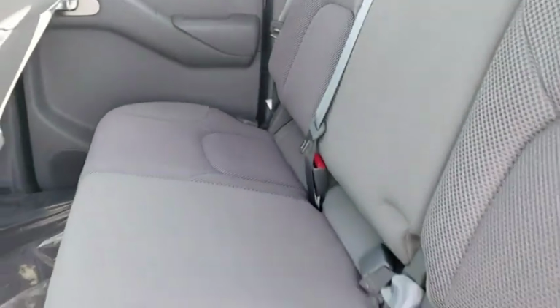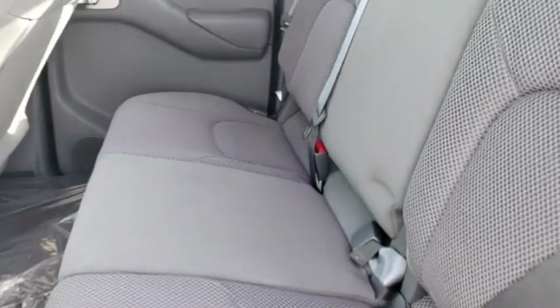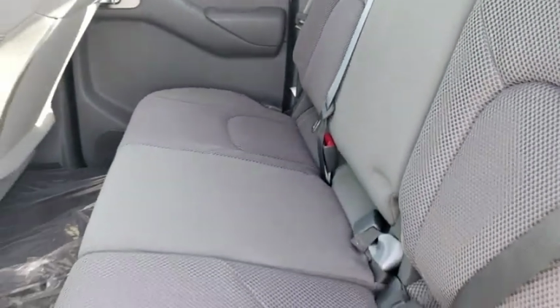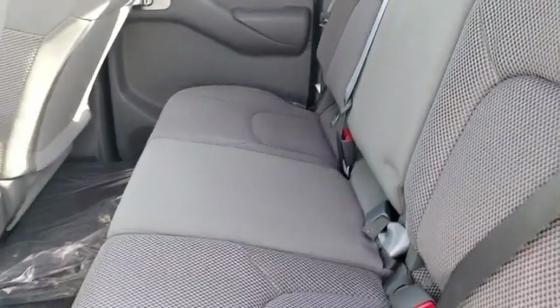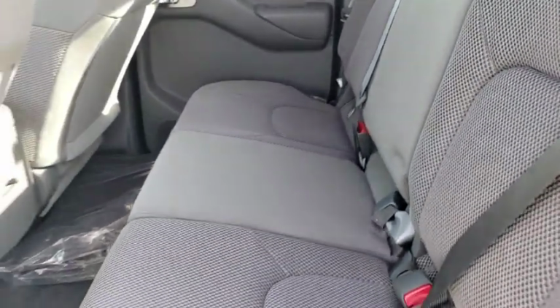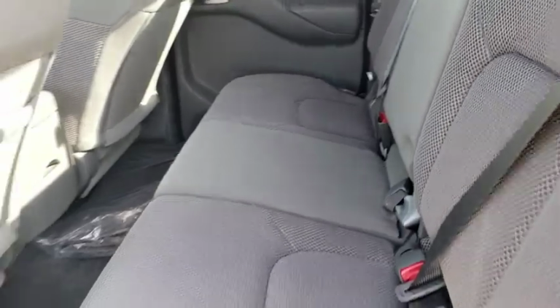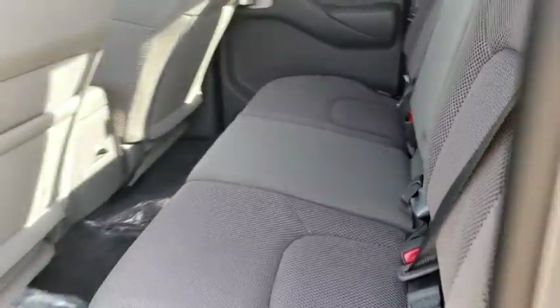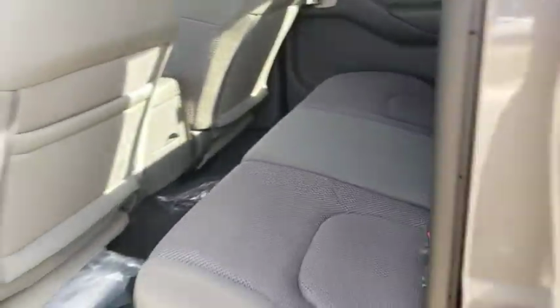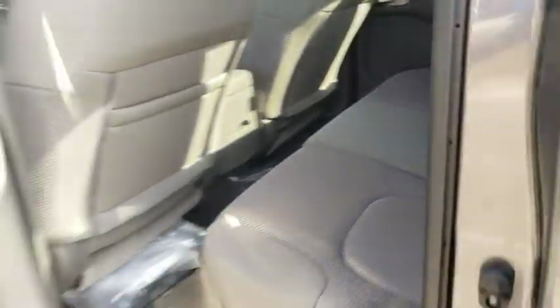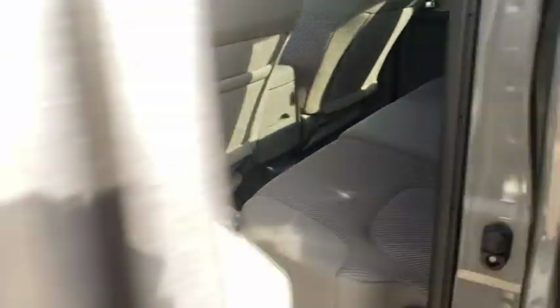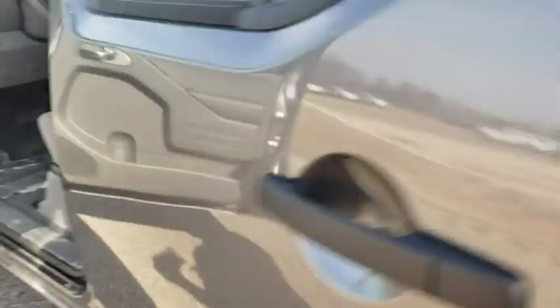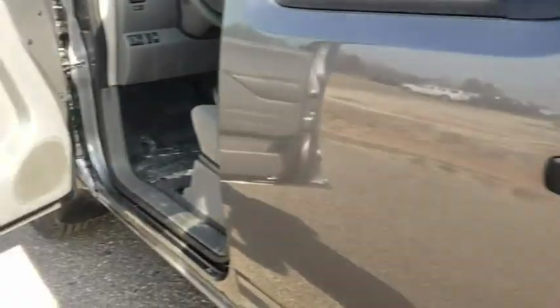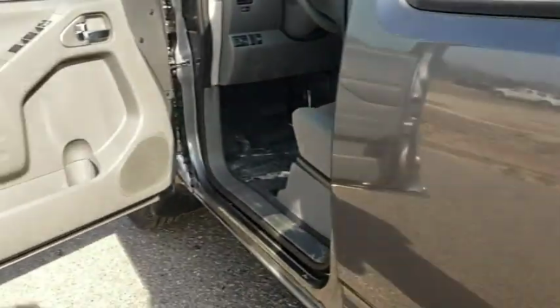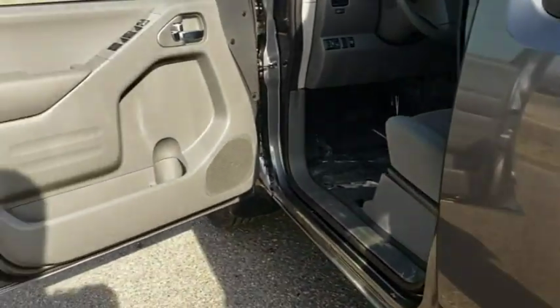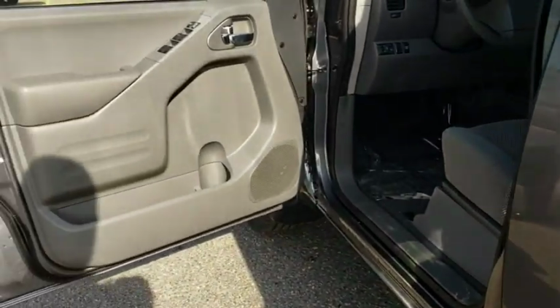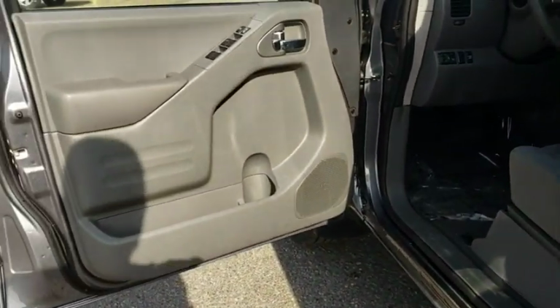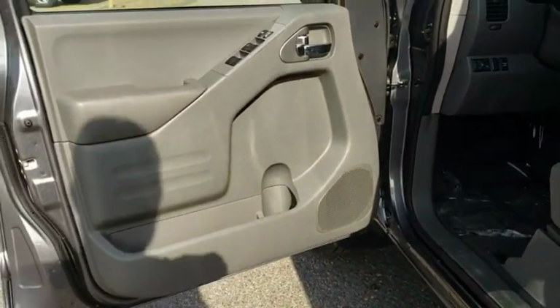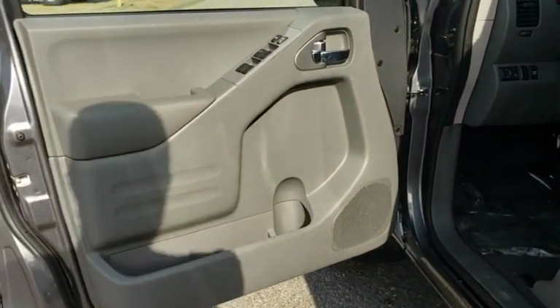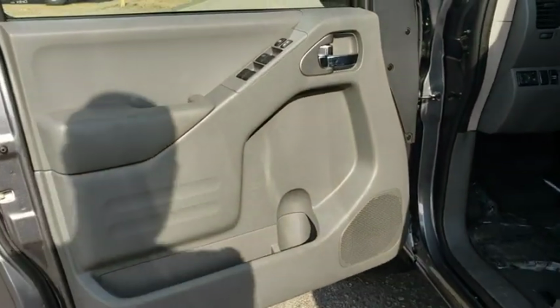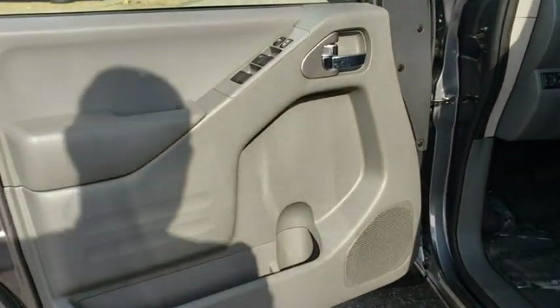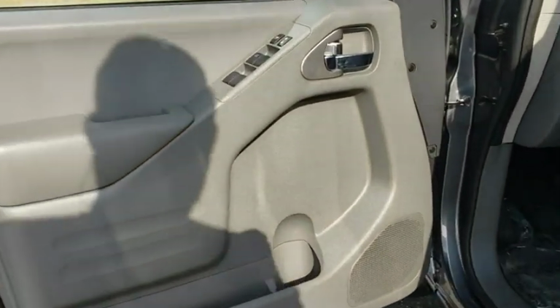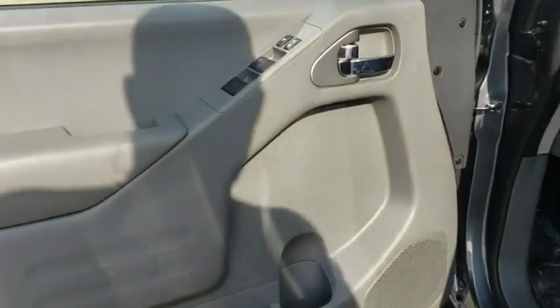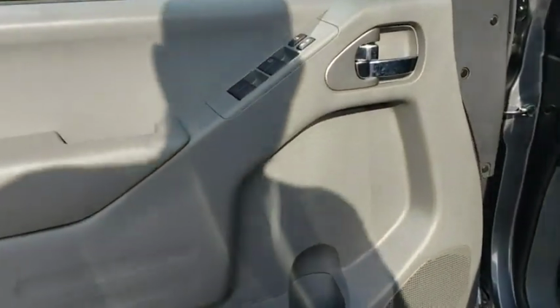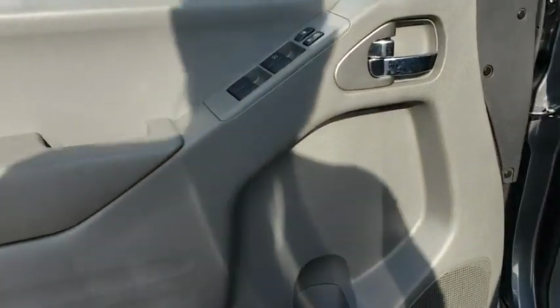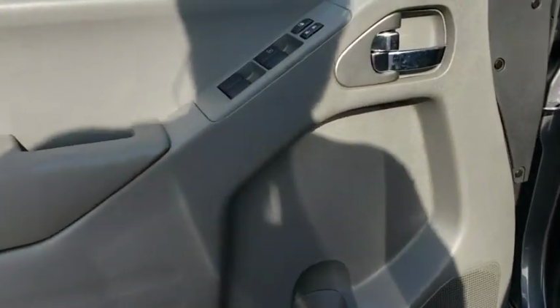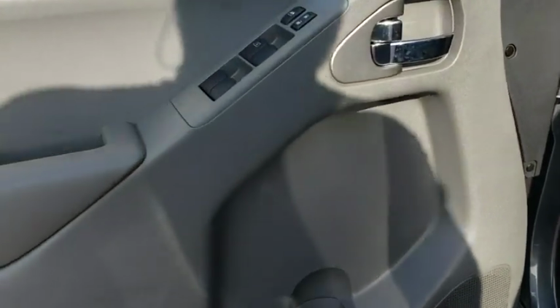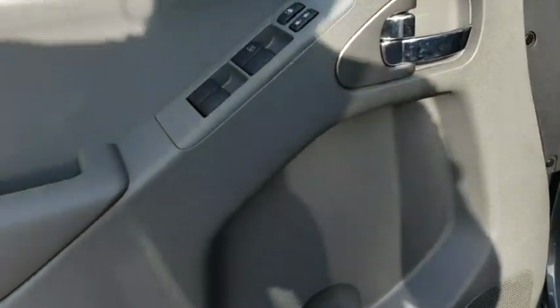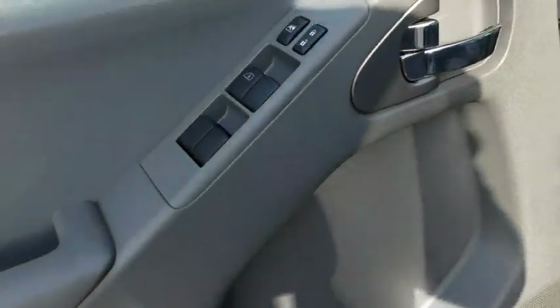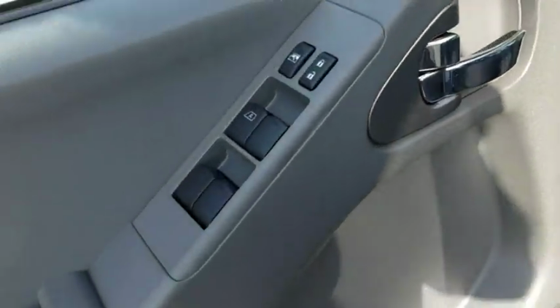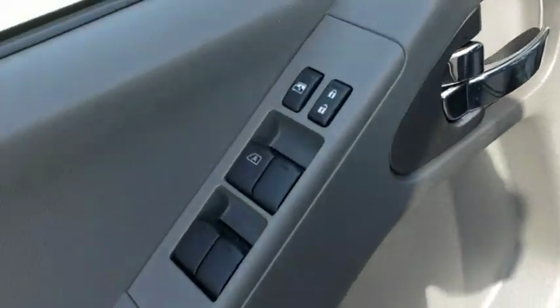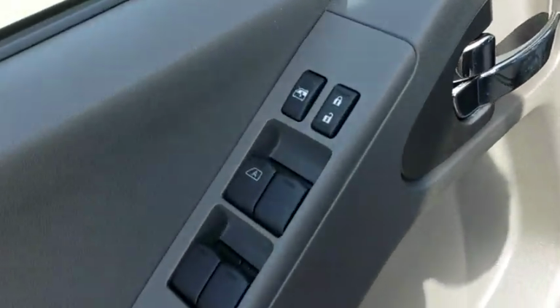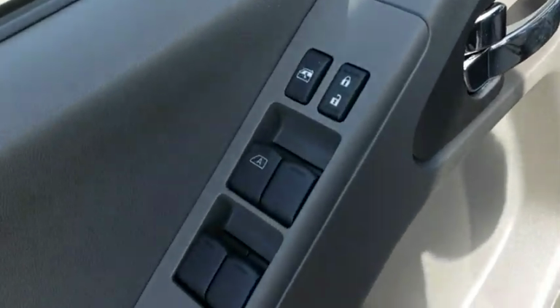Driver vanity mirror, tilt steering wheel, front bucket seats, passenger vanity mirror, and splash guards.